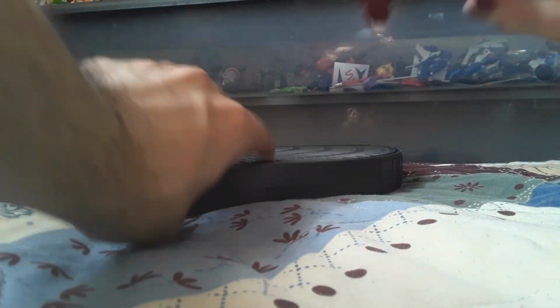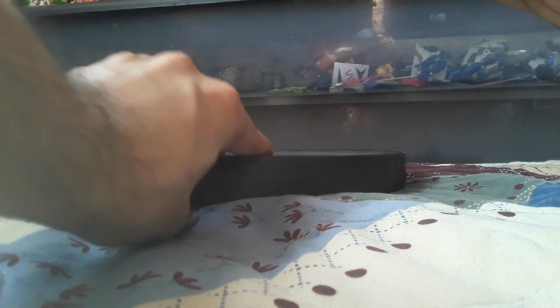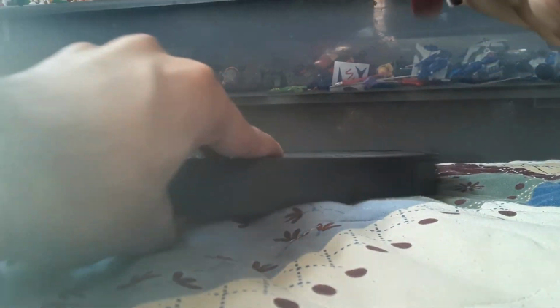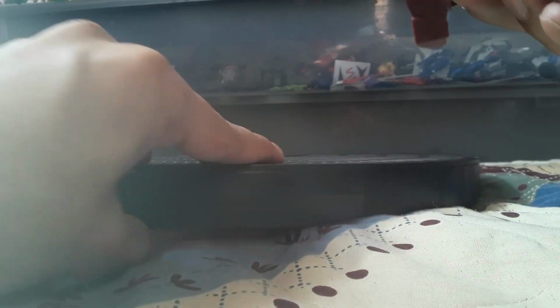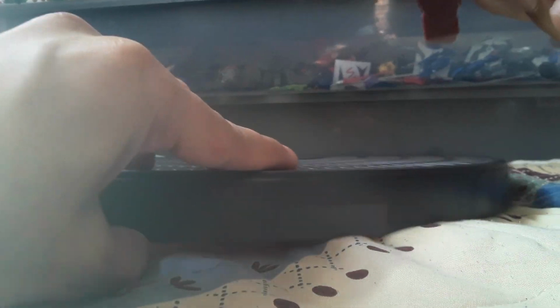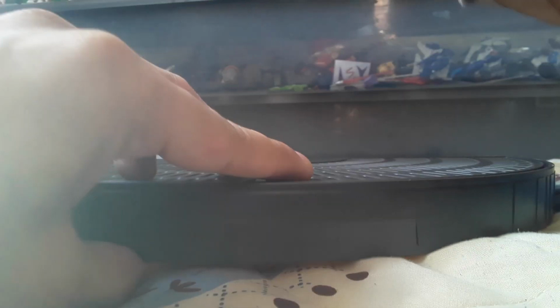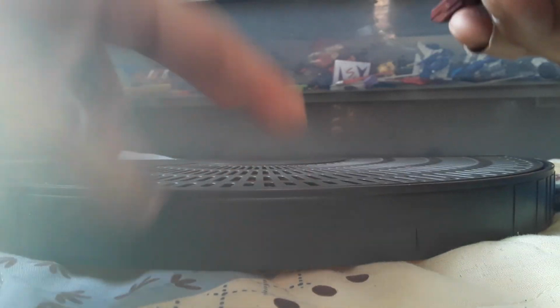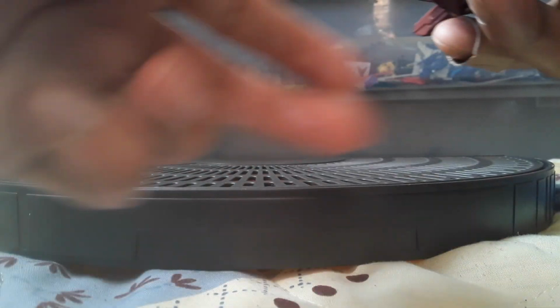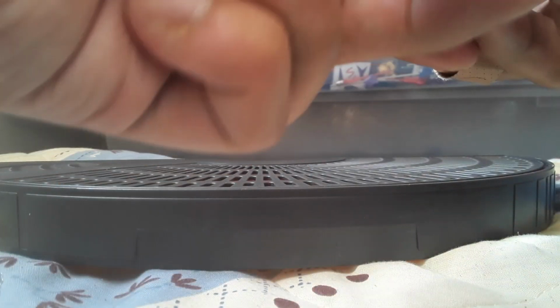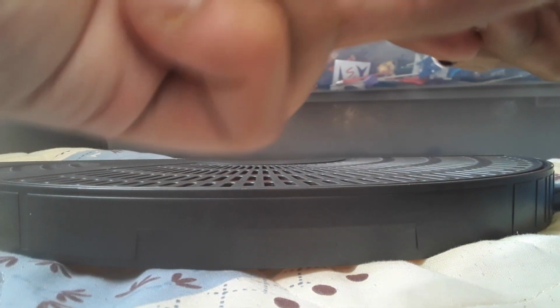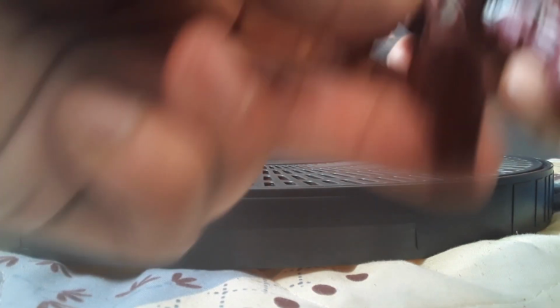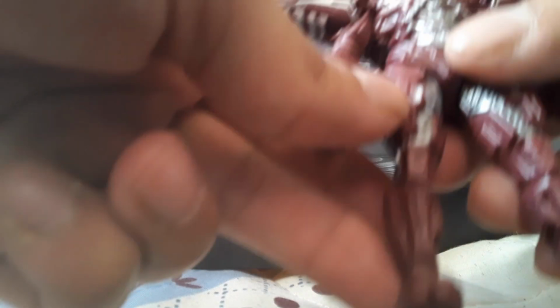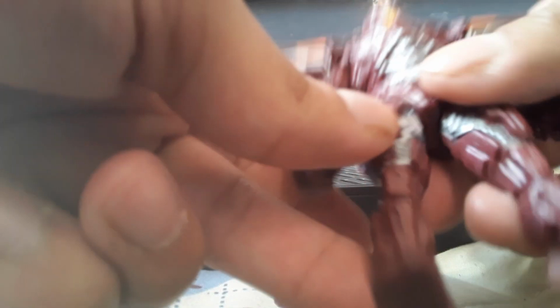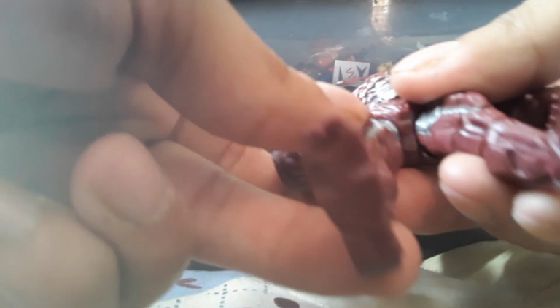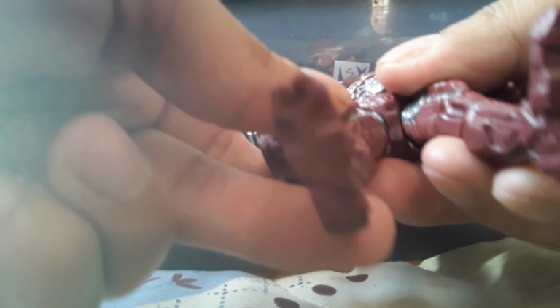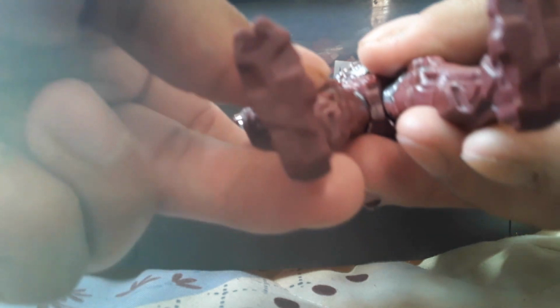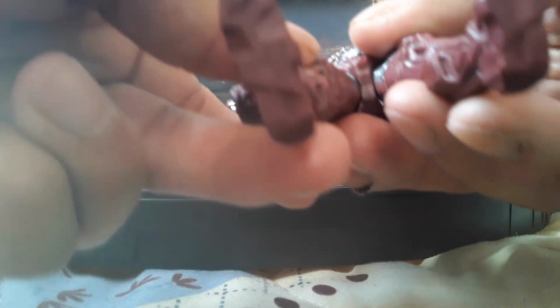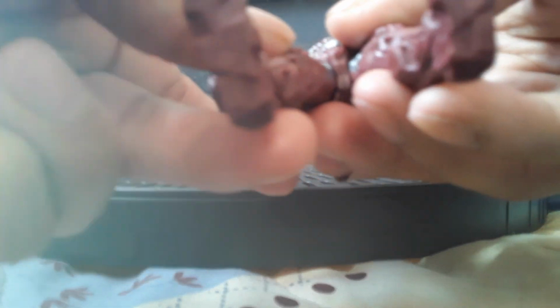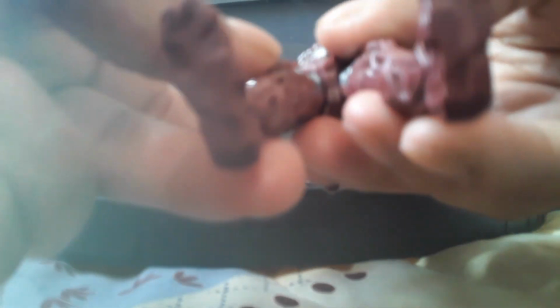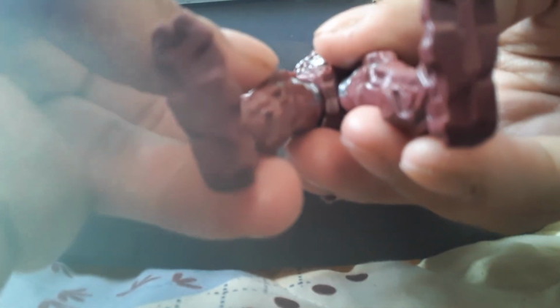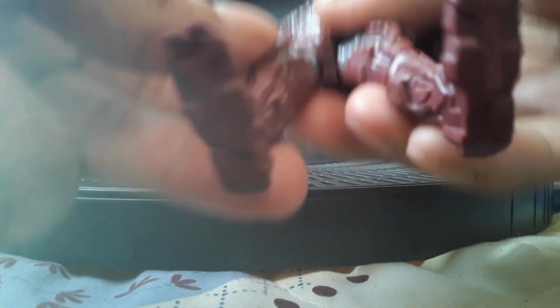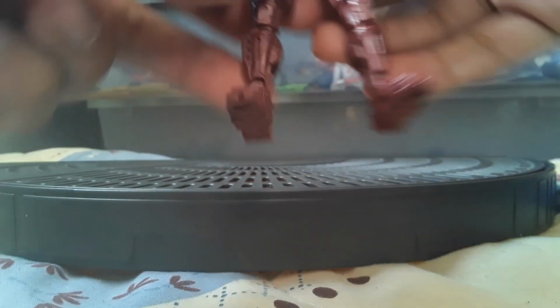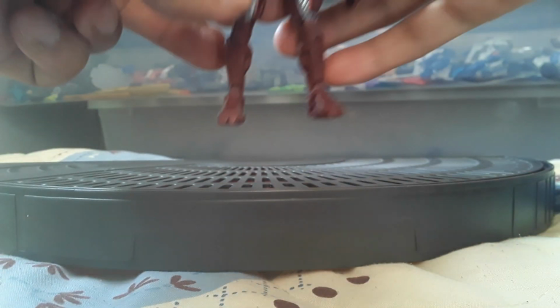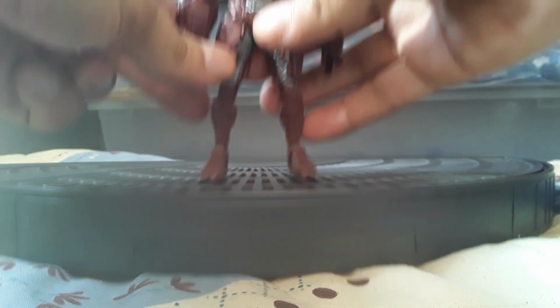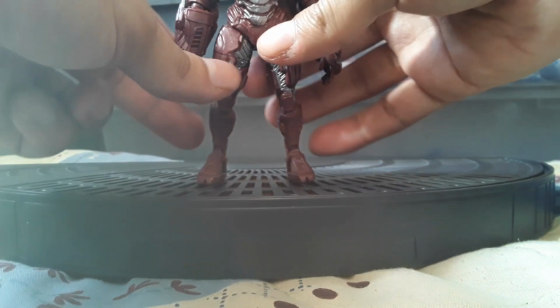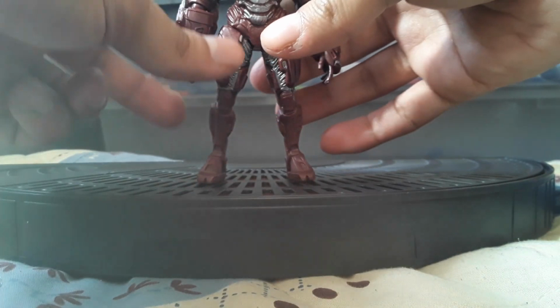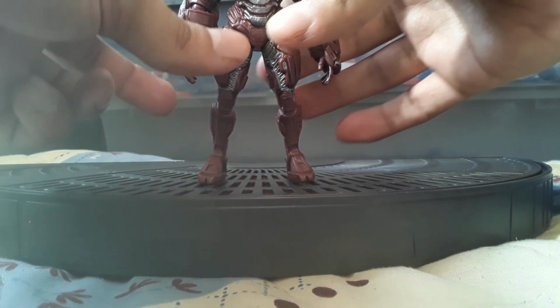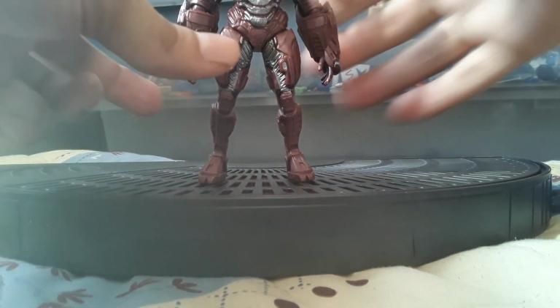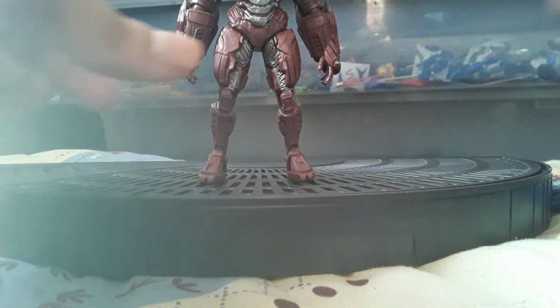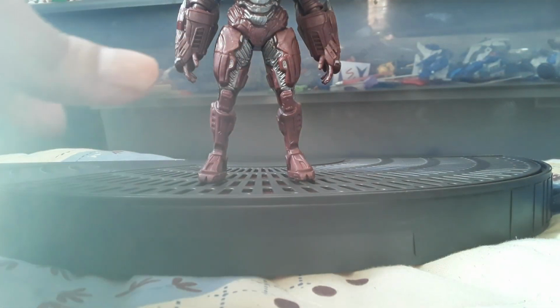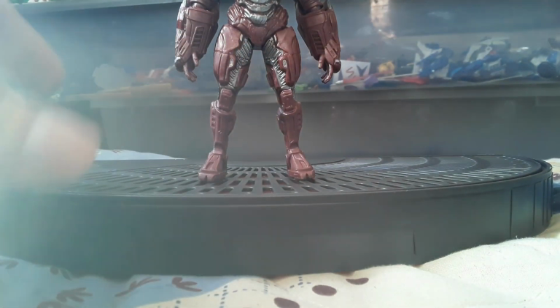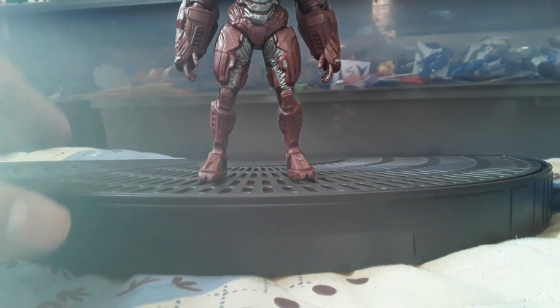My issue with these movie Spin Master Blue Beetles is they don't have peg holes on the bottom of the feet, so I can't really stand them up.